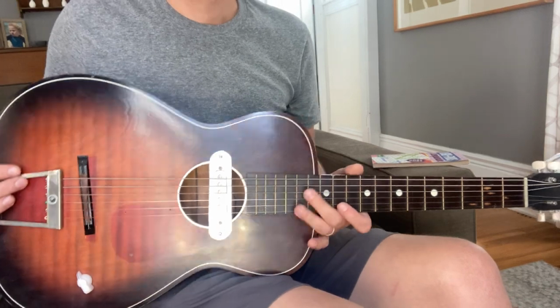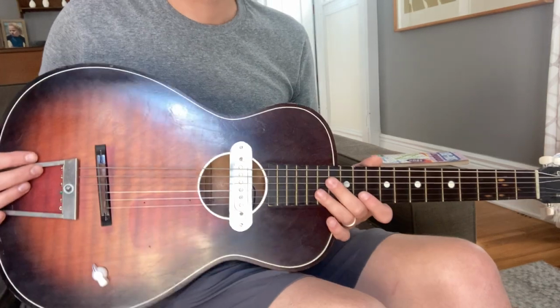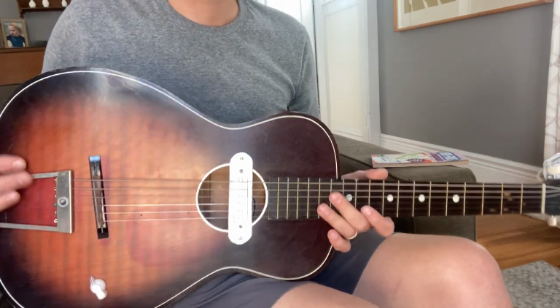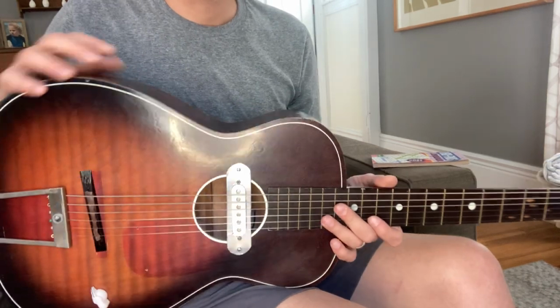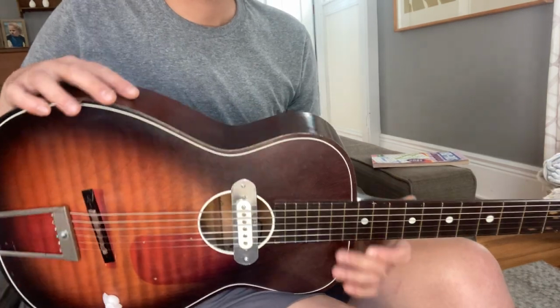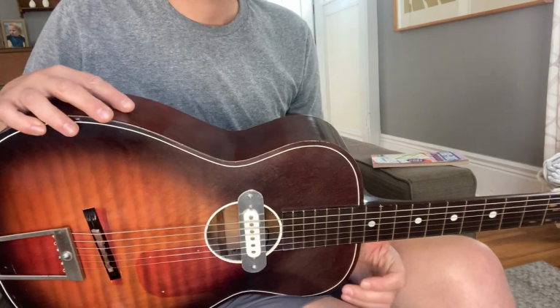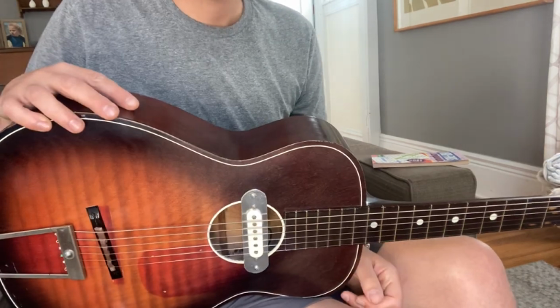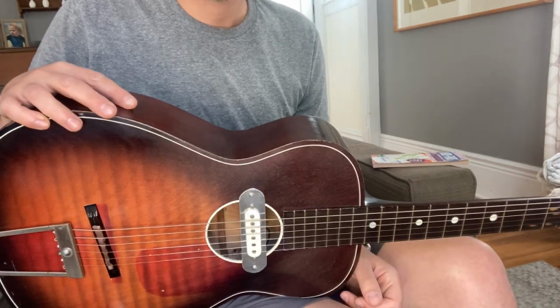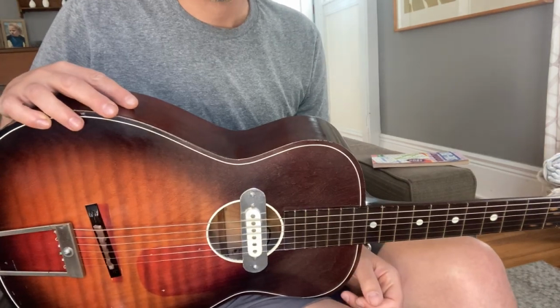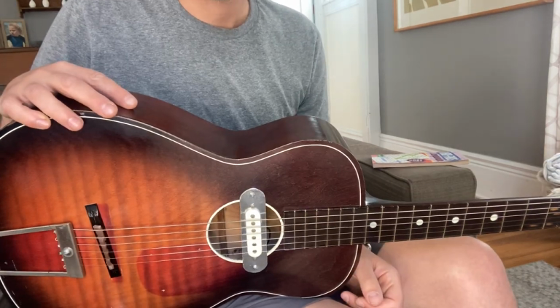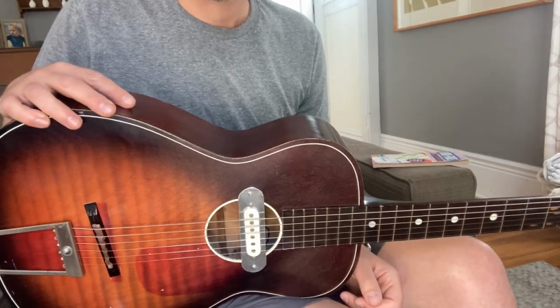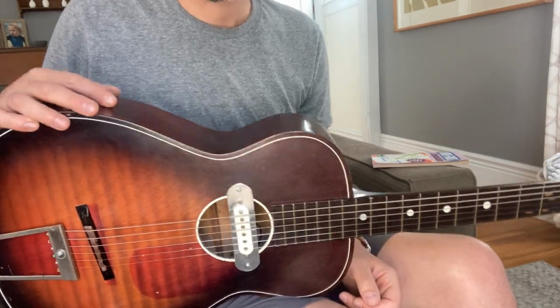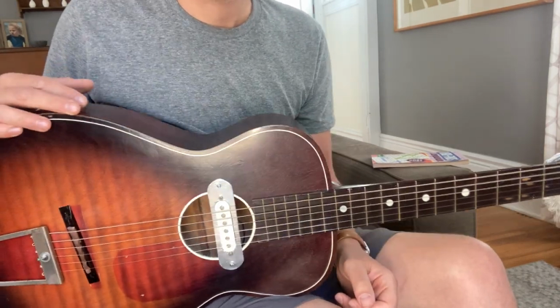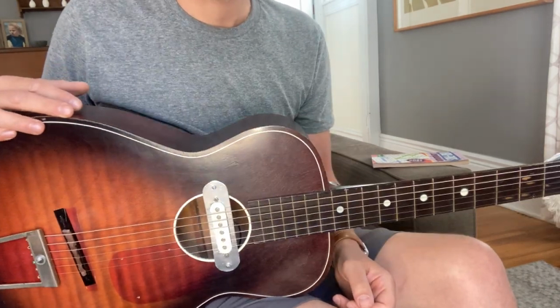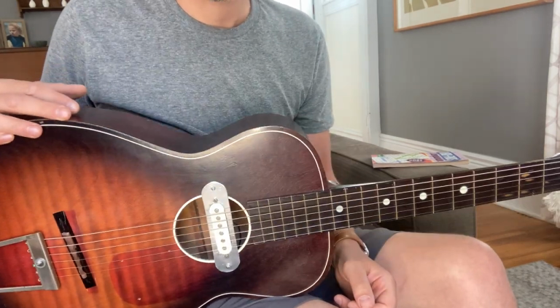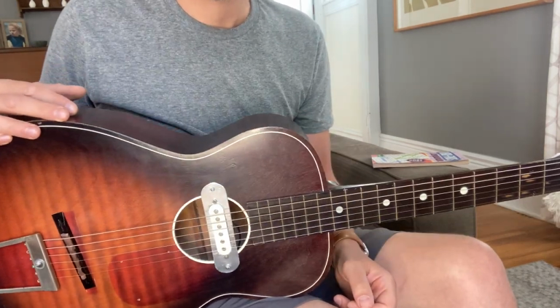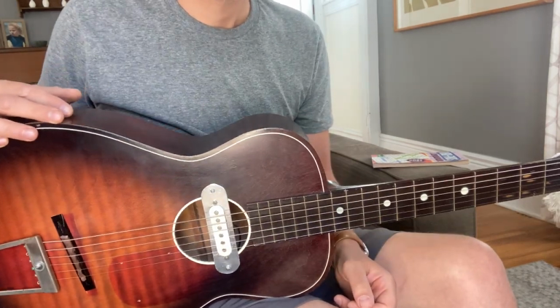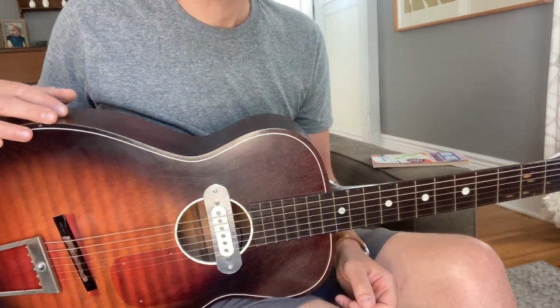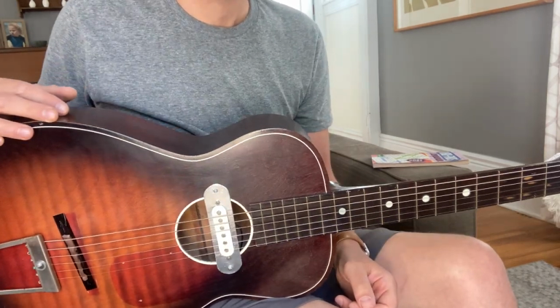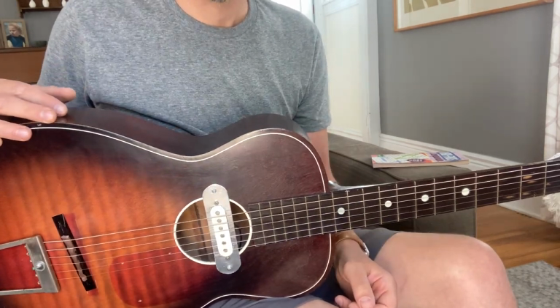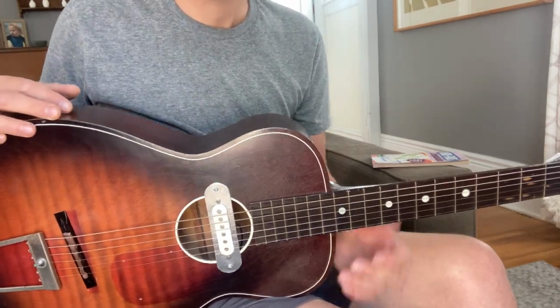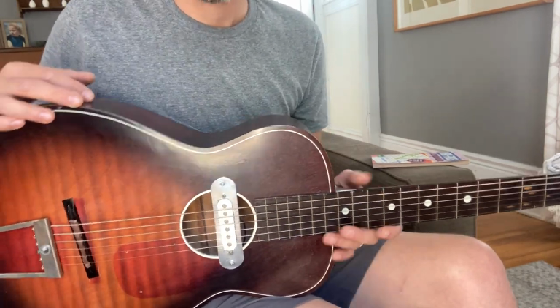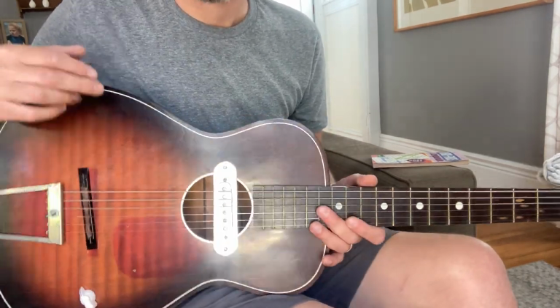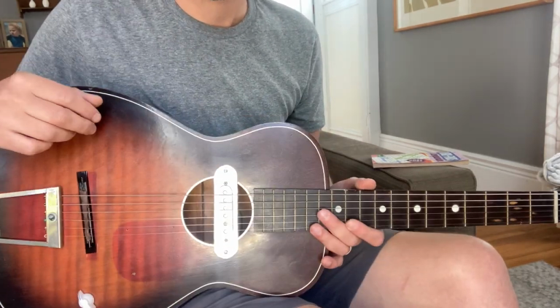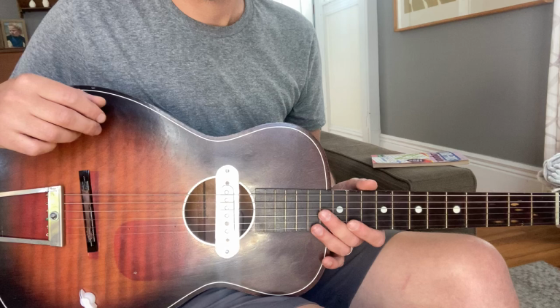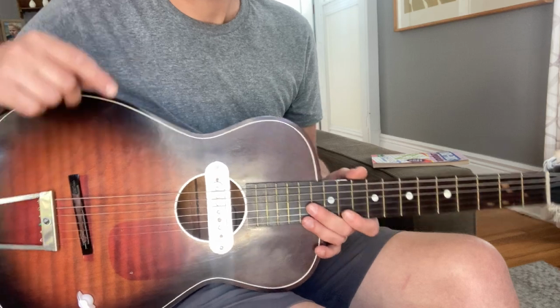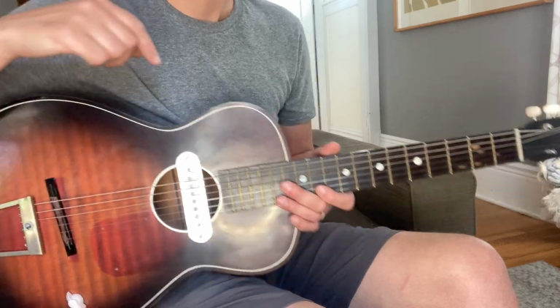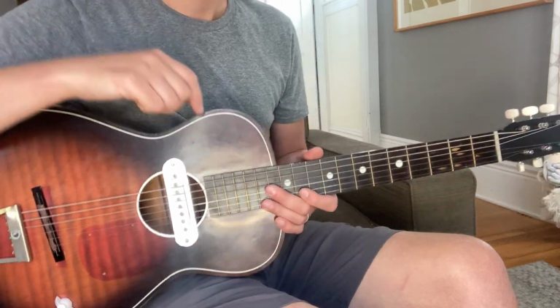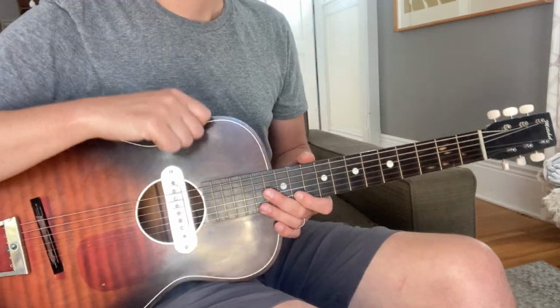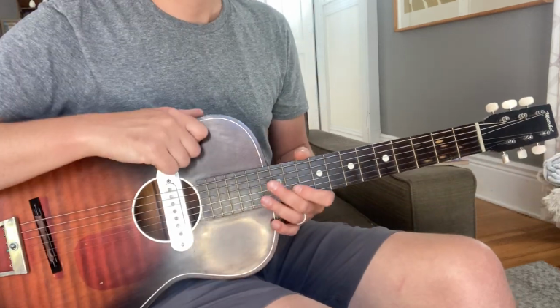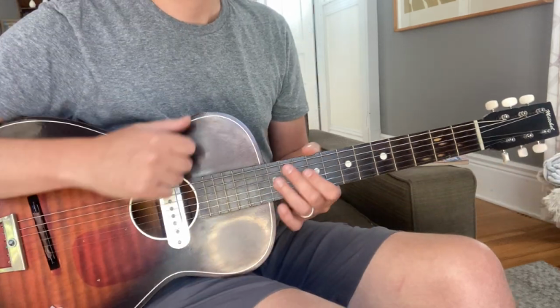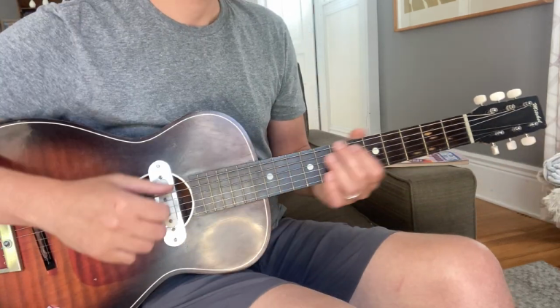This is the acoustic sample of the rubber bridge guitar. There's an electric sample as well. Make sure you check that video out.